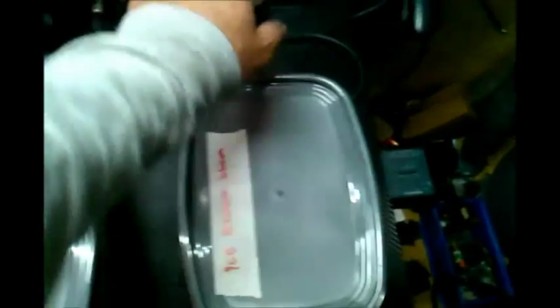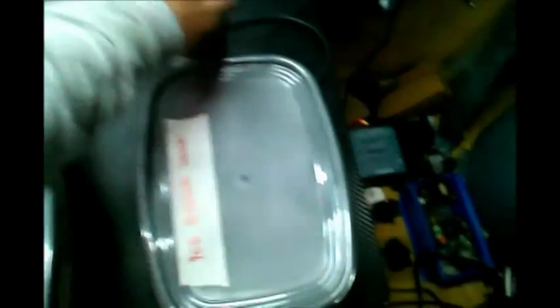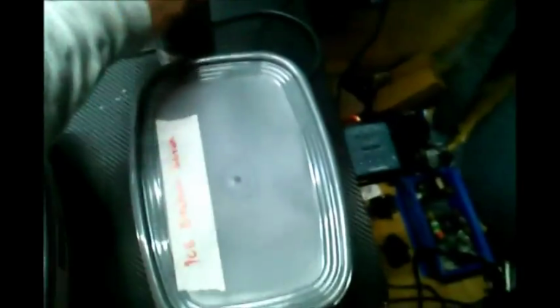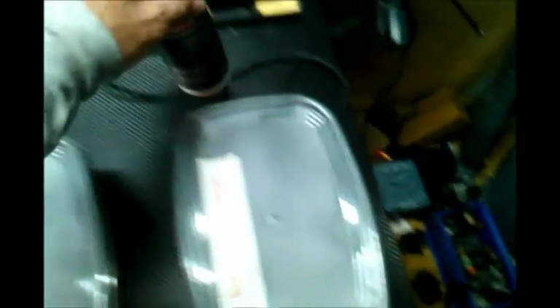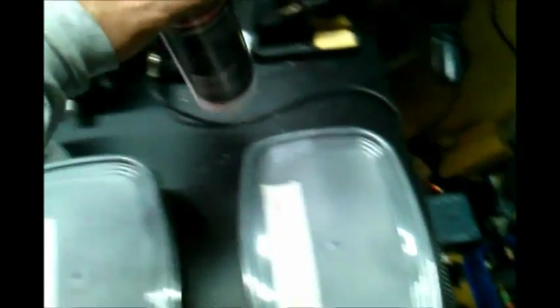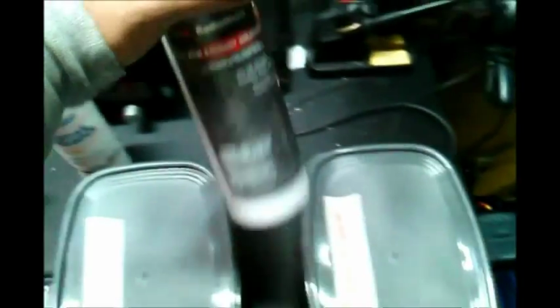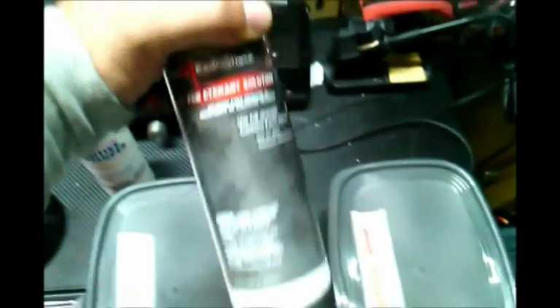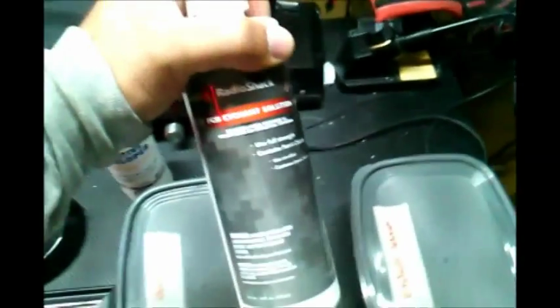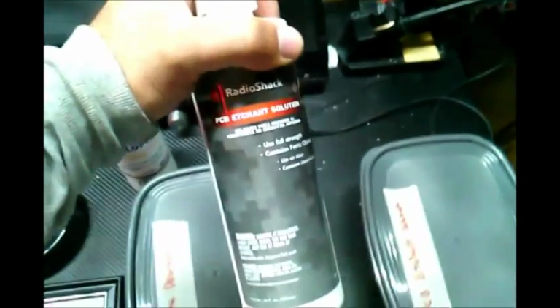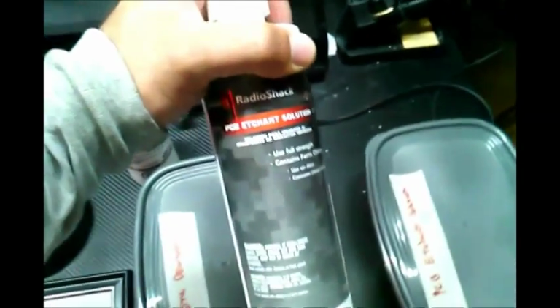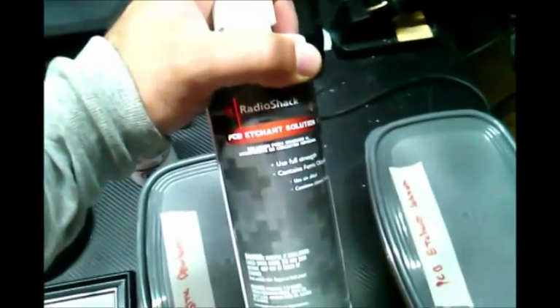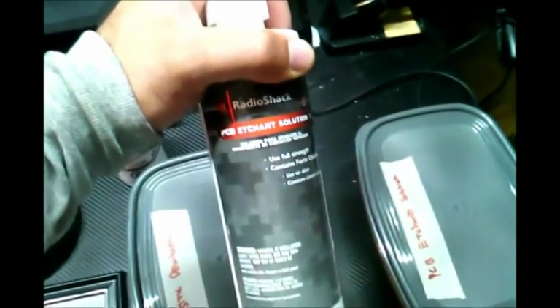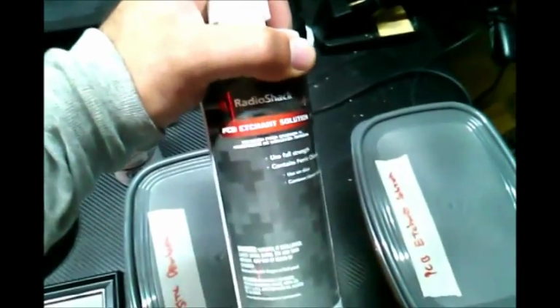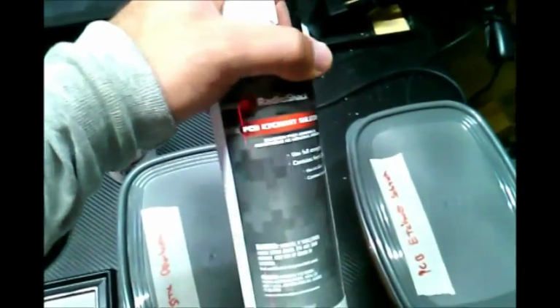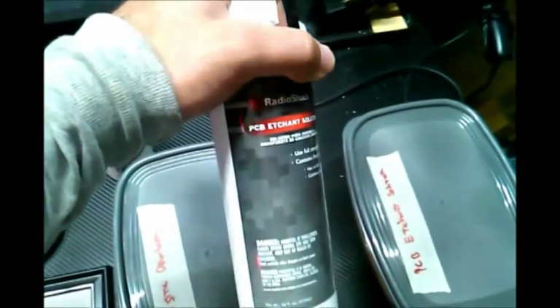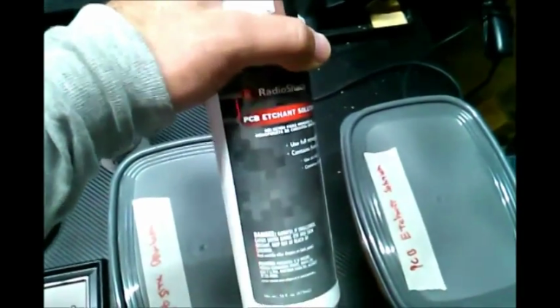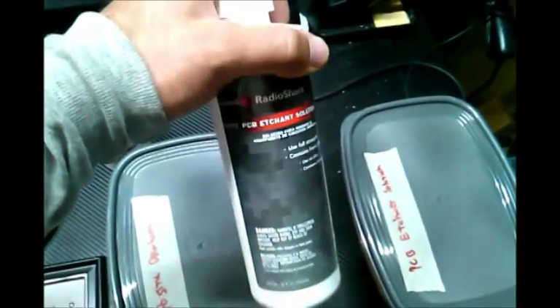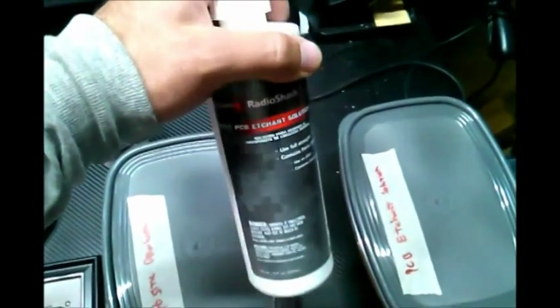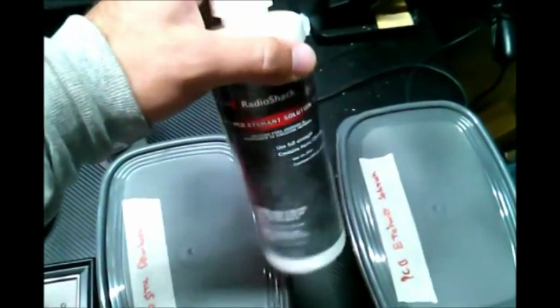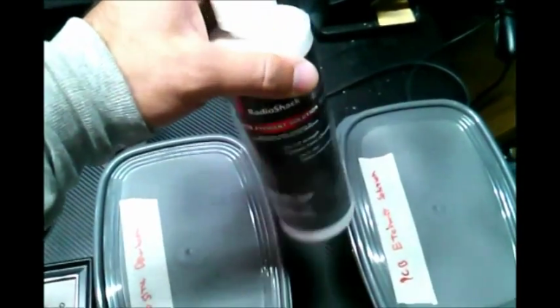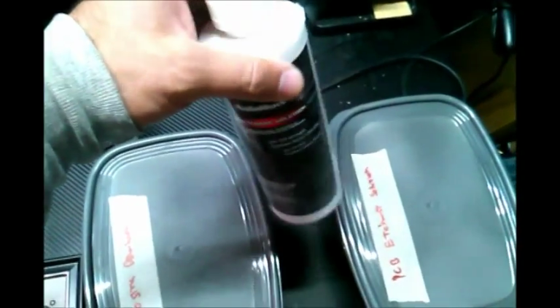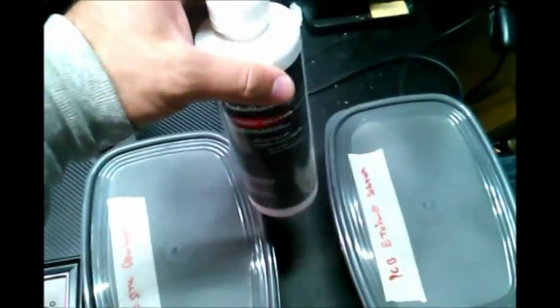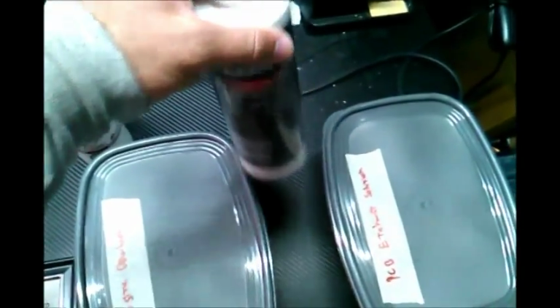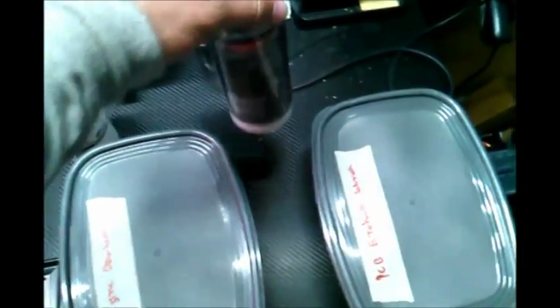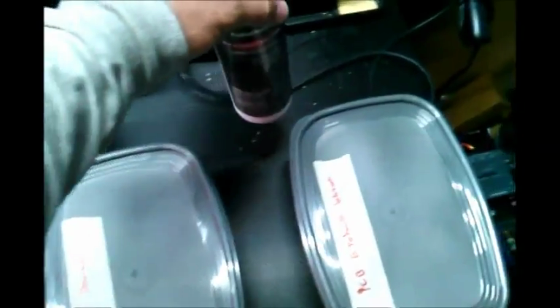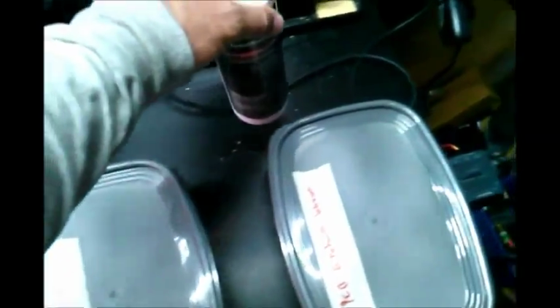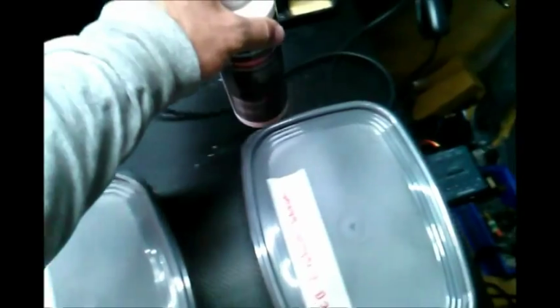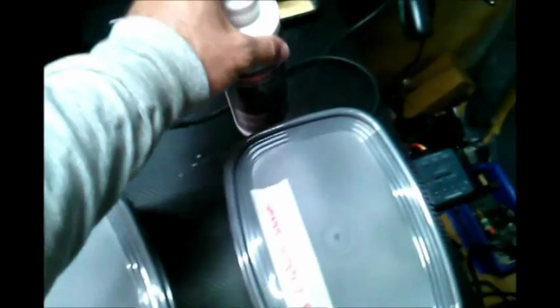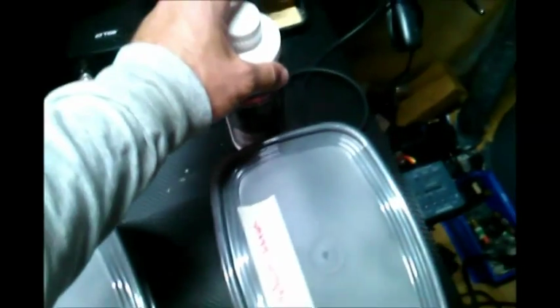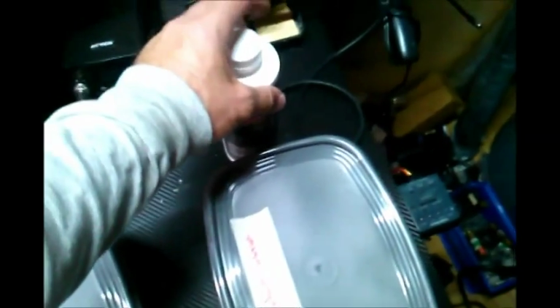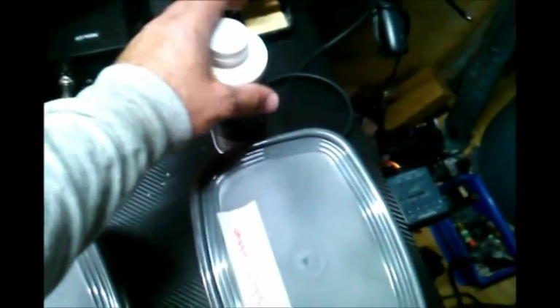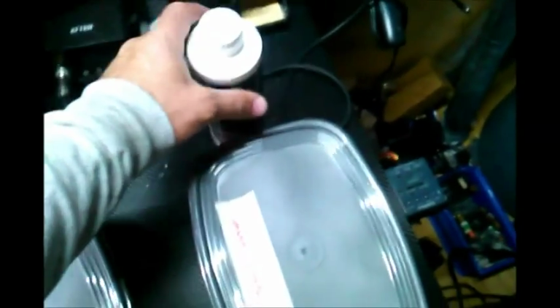This etching stuff is highly corrosive, so be very careful.